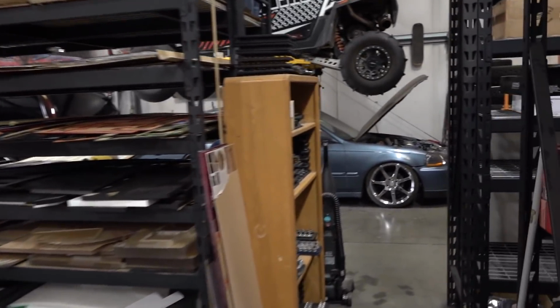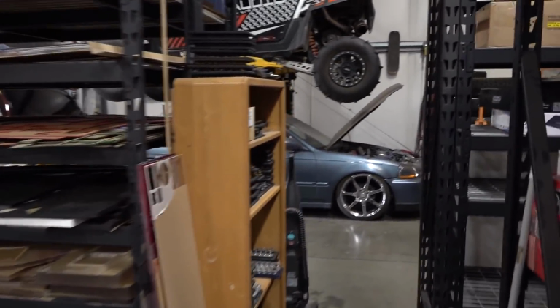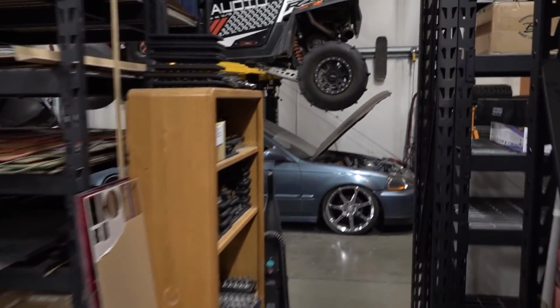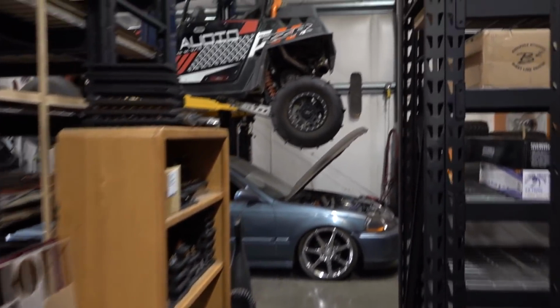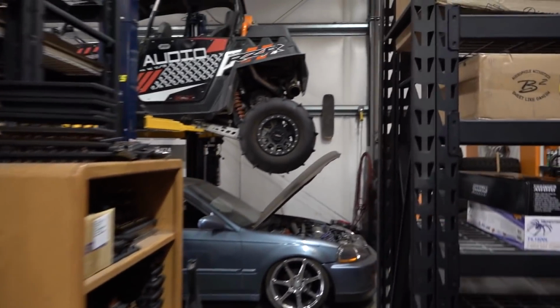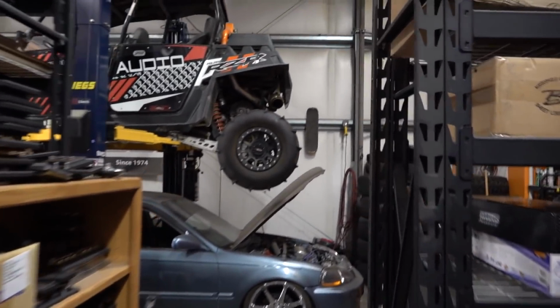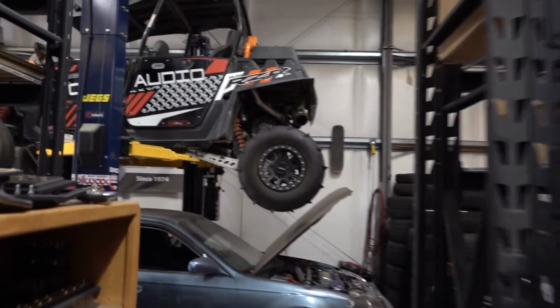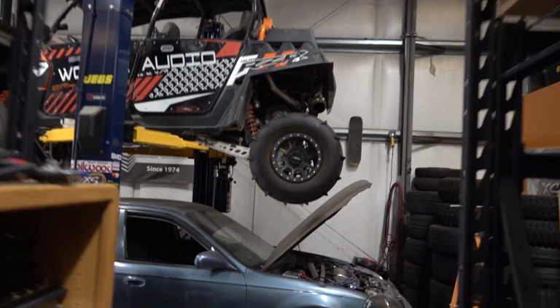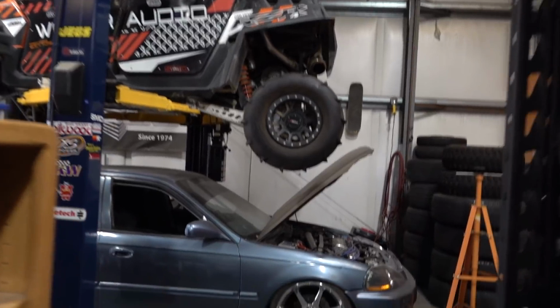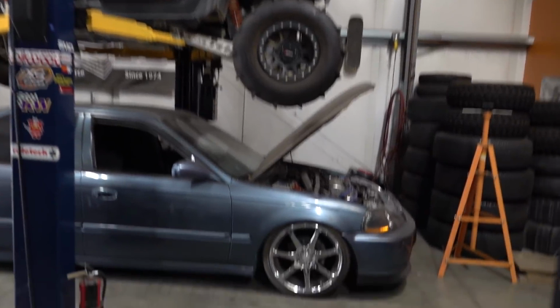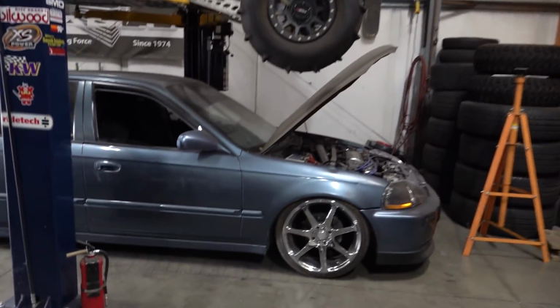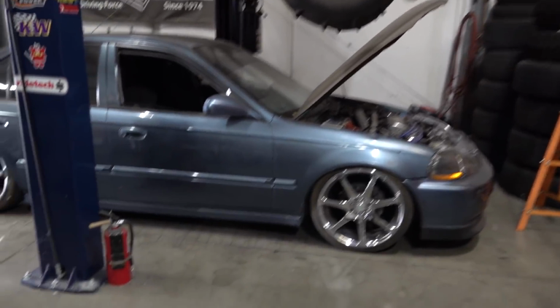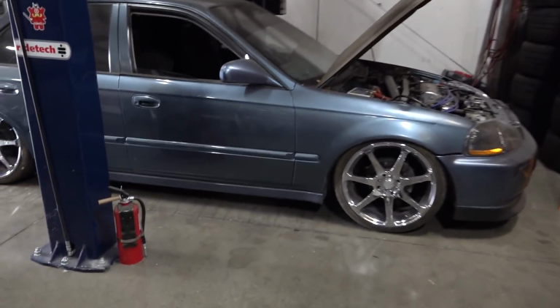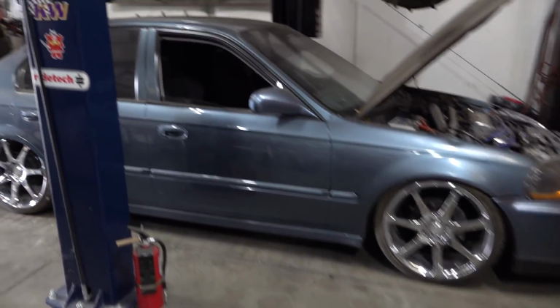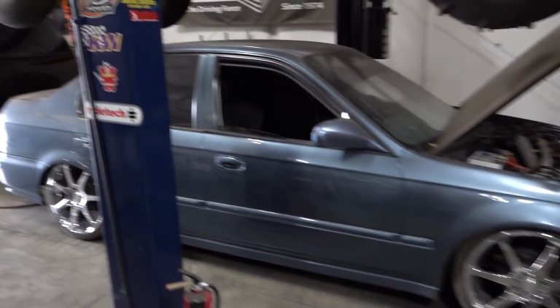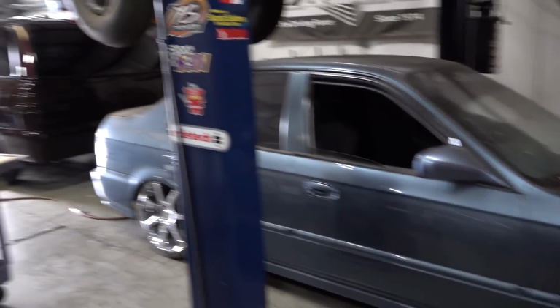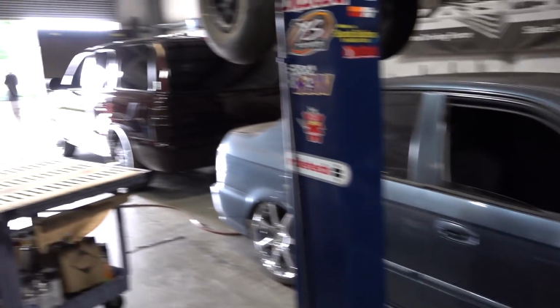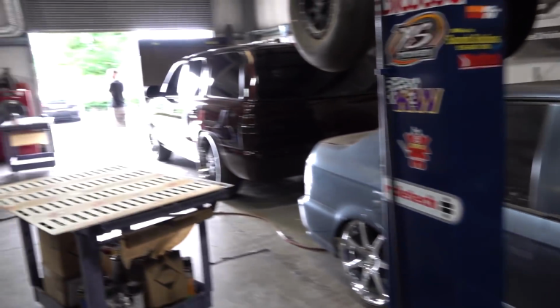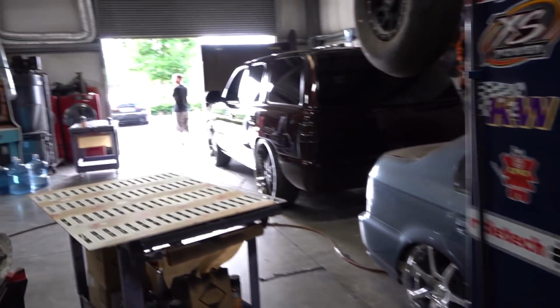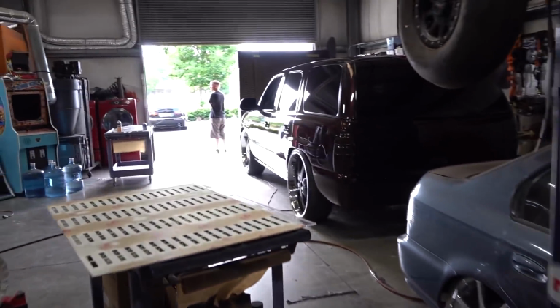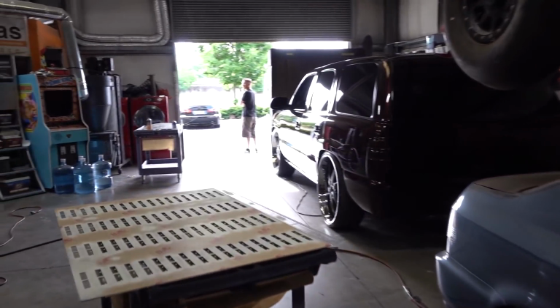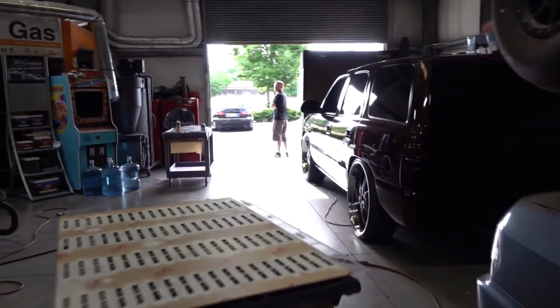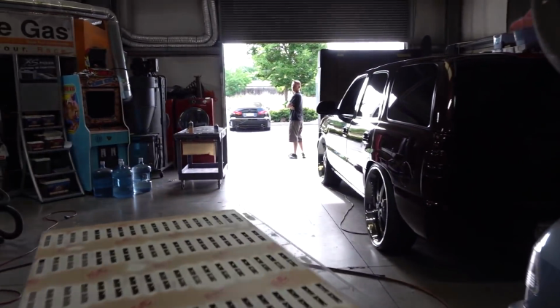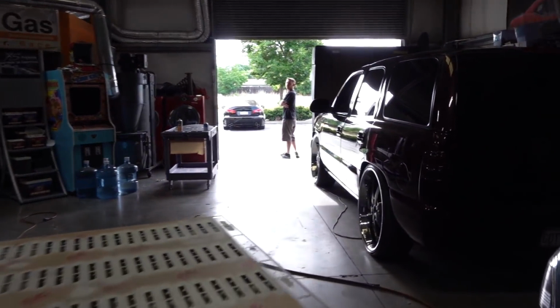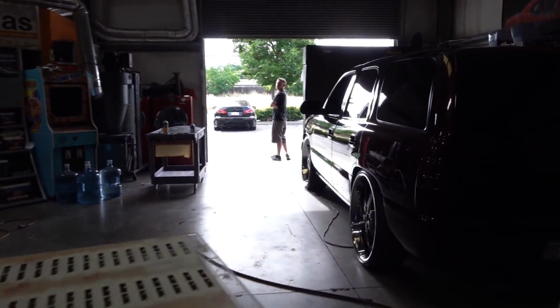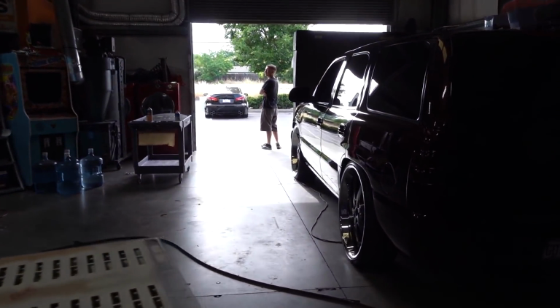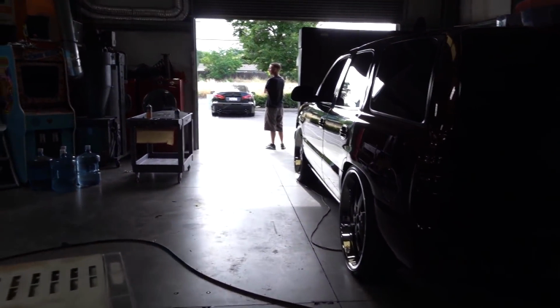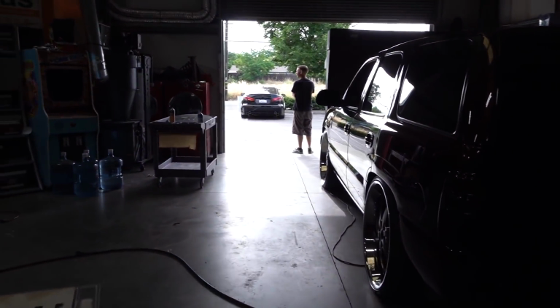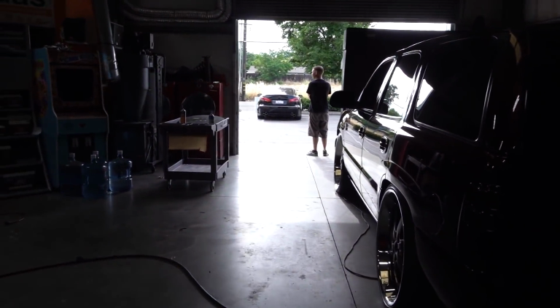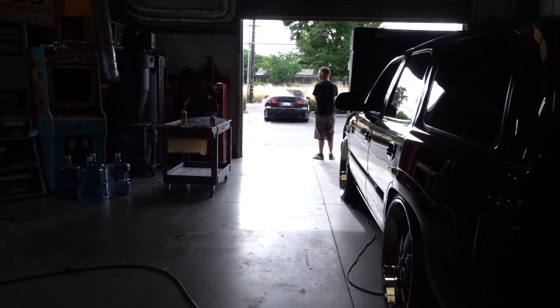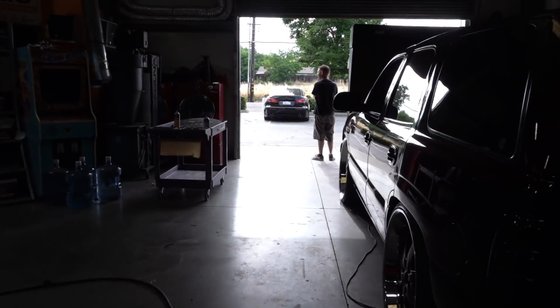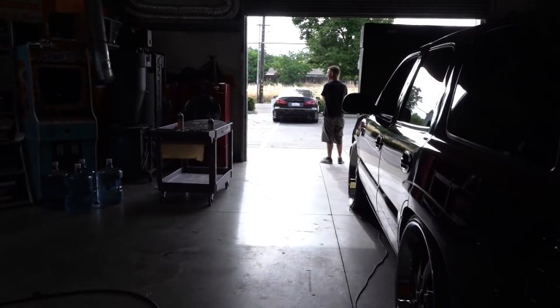Yeah, I'm running out of space in here, but we'll make it work. Brando, you ready for some more shop evolution or what?